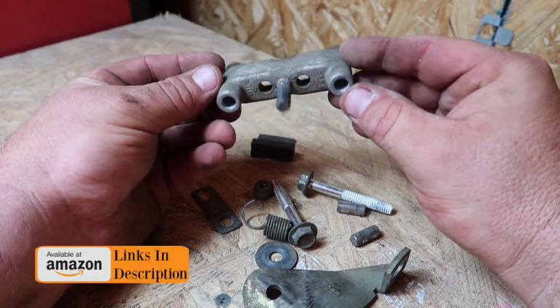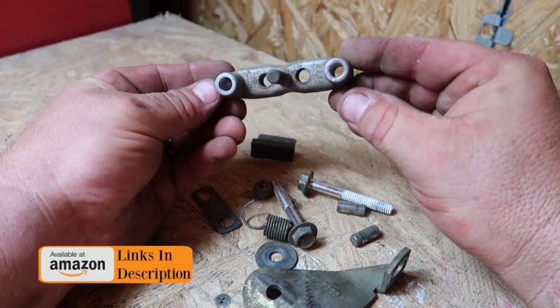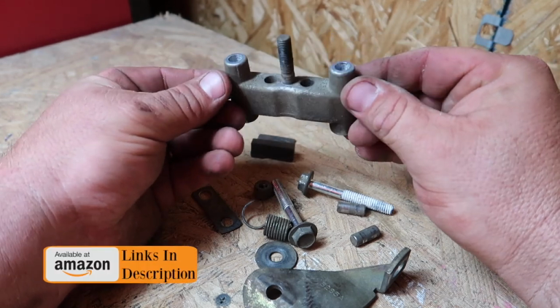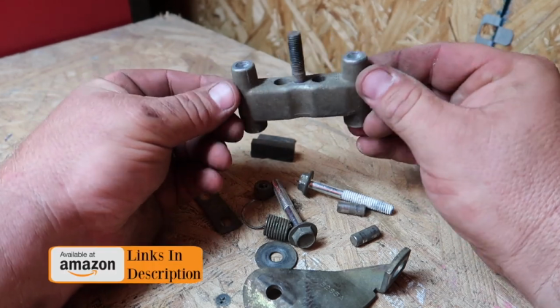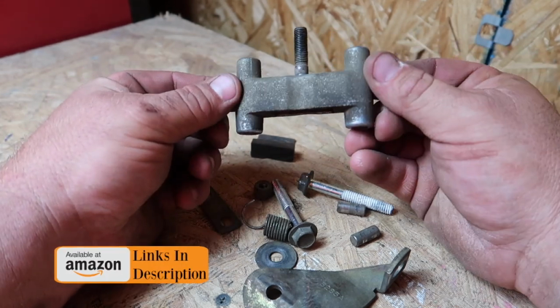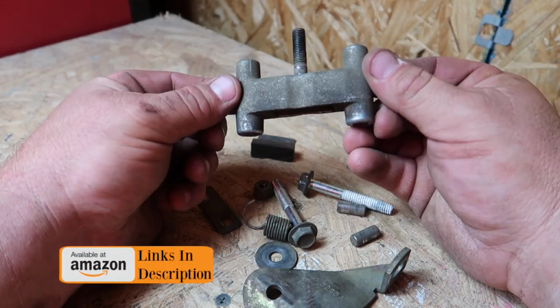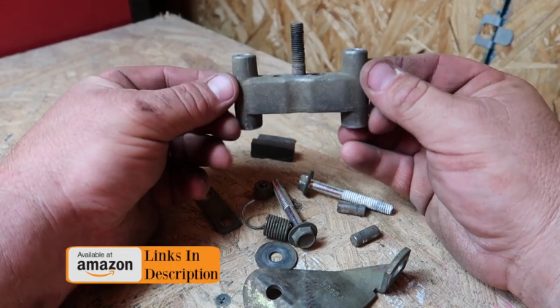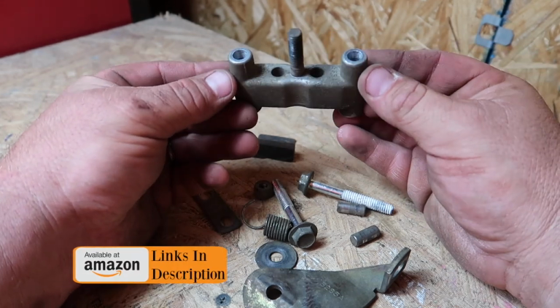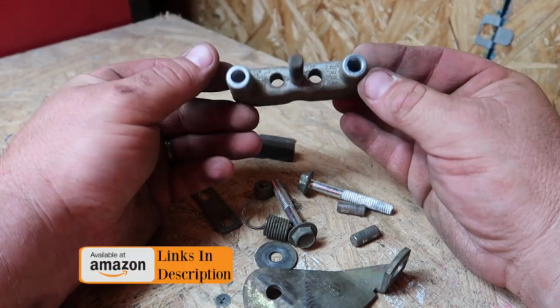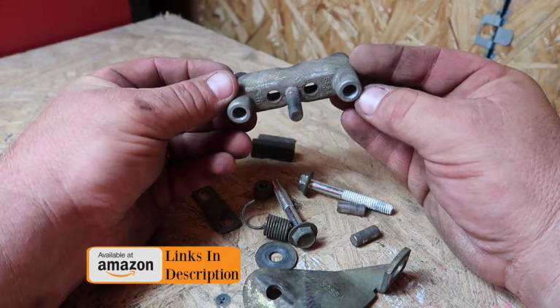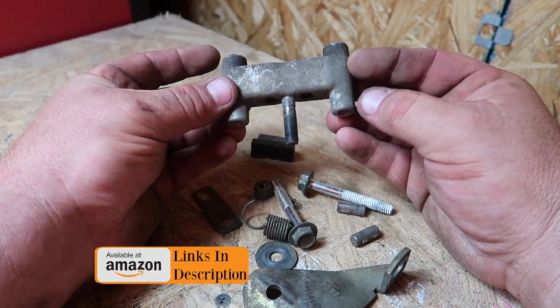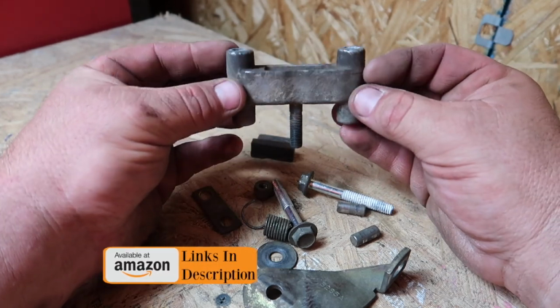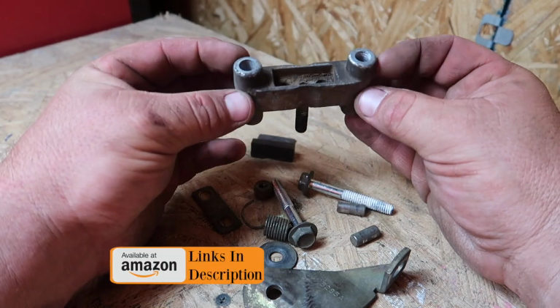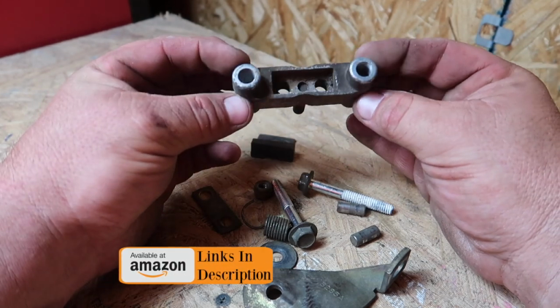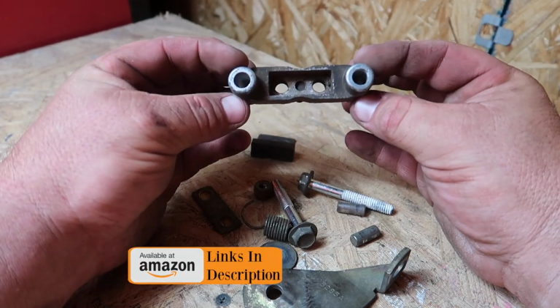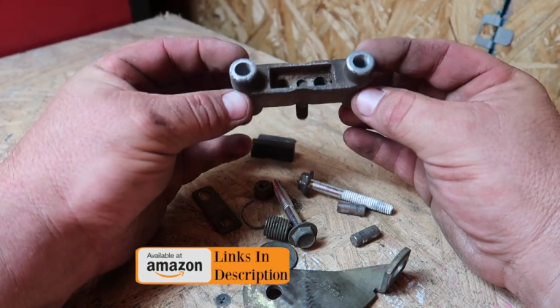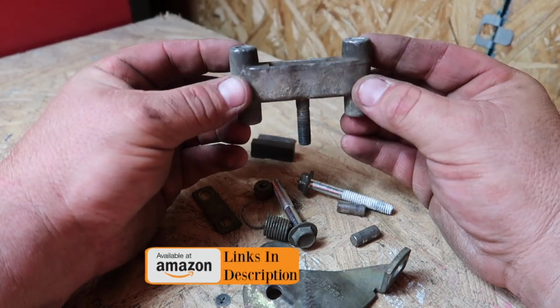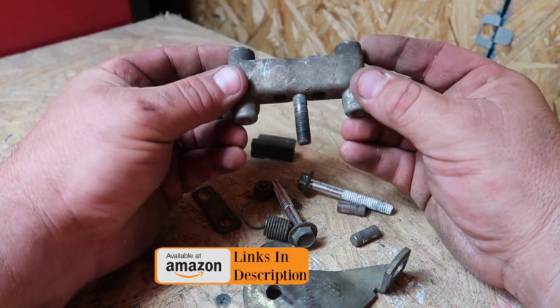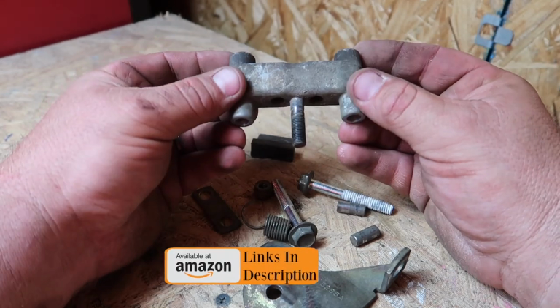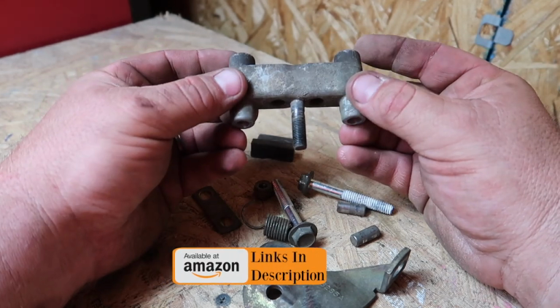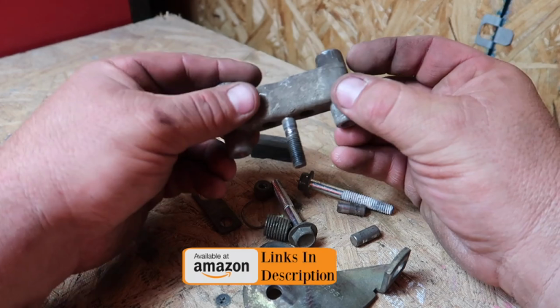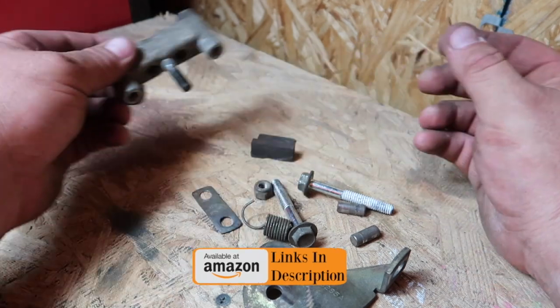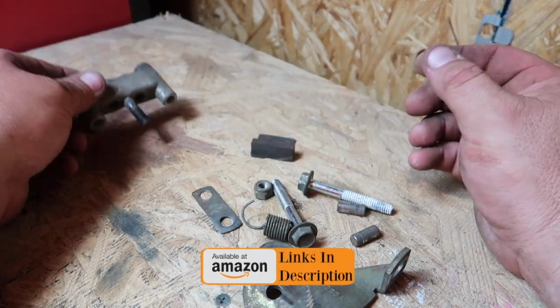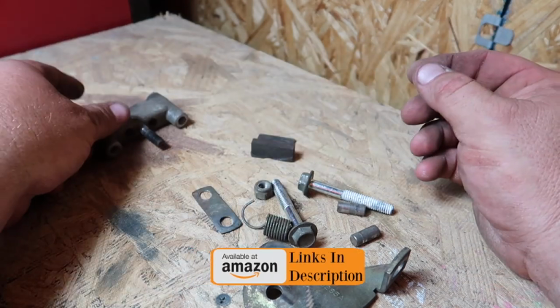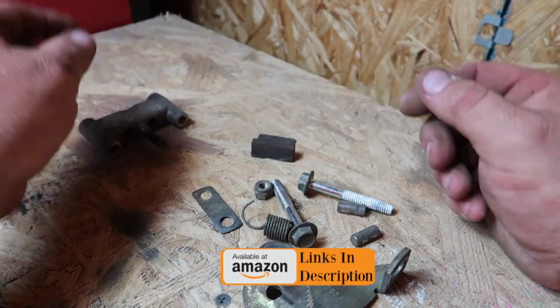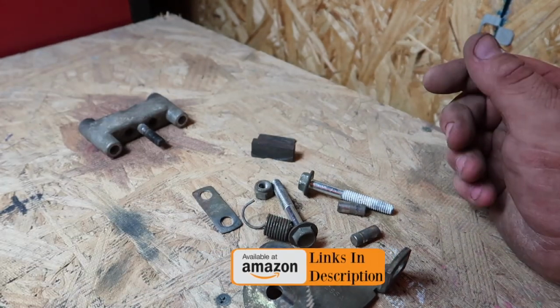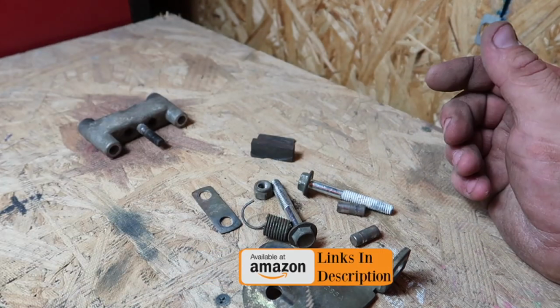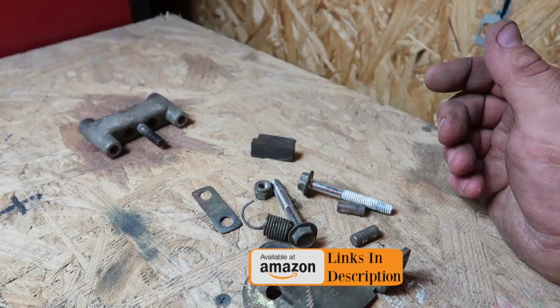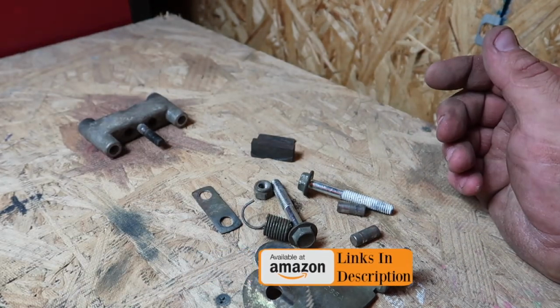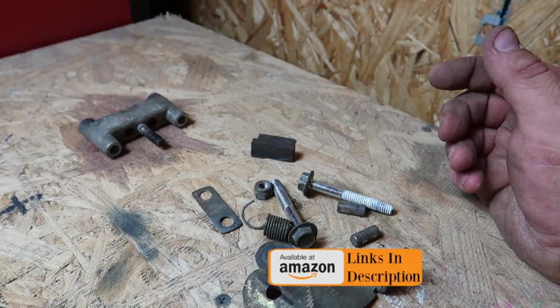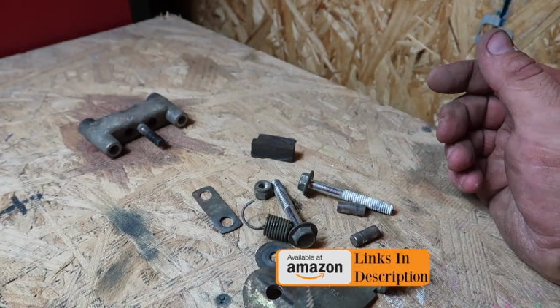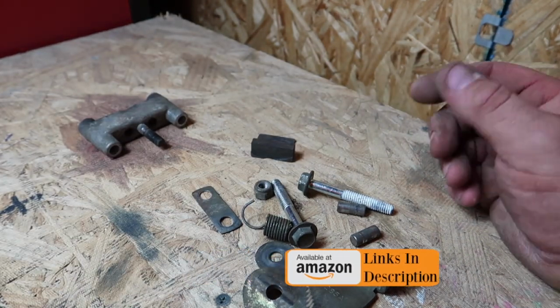If you need to replace your pads, I'll be sure to put links in the description below where you can find those easily on Amazon.